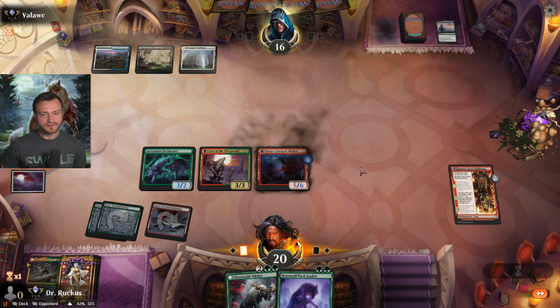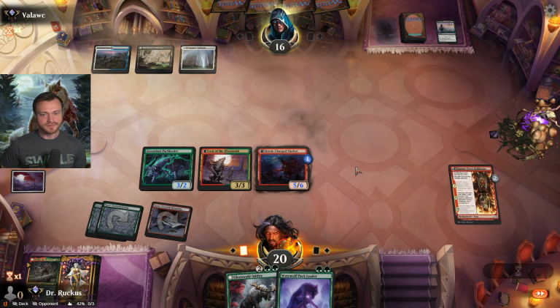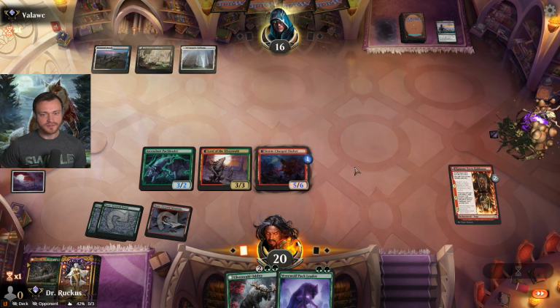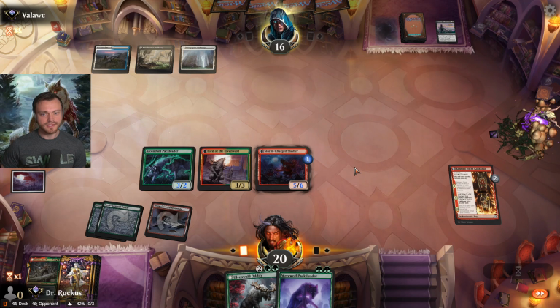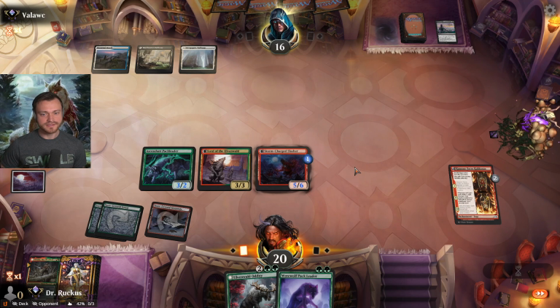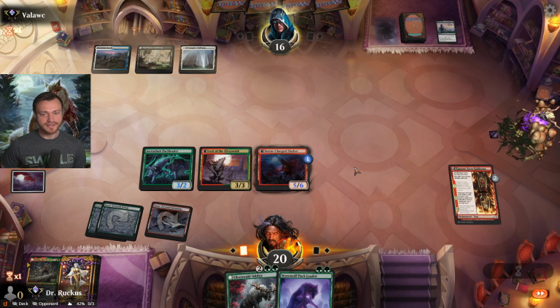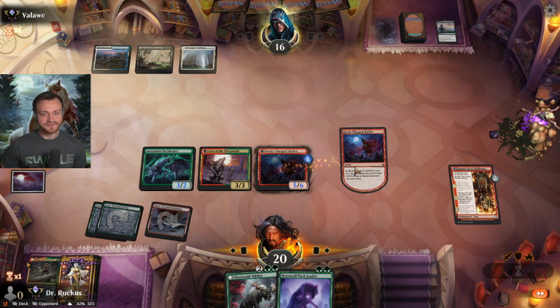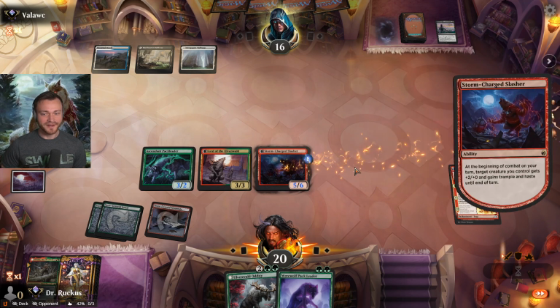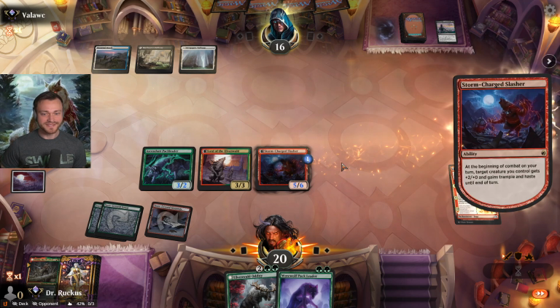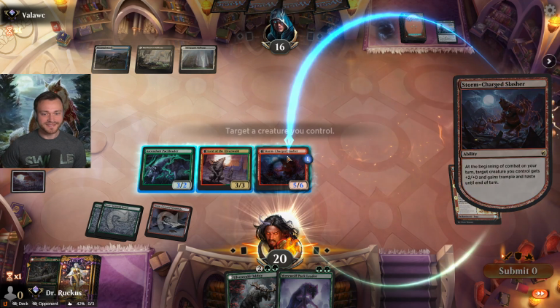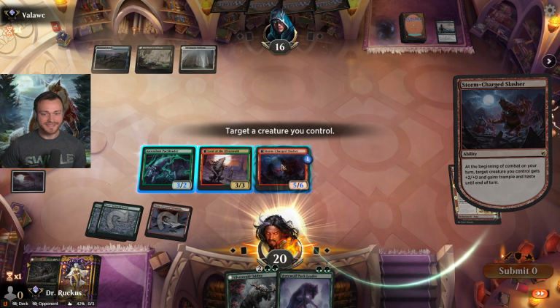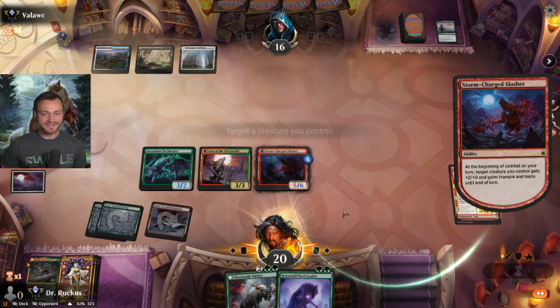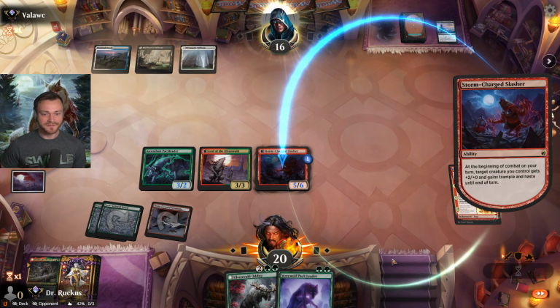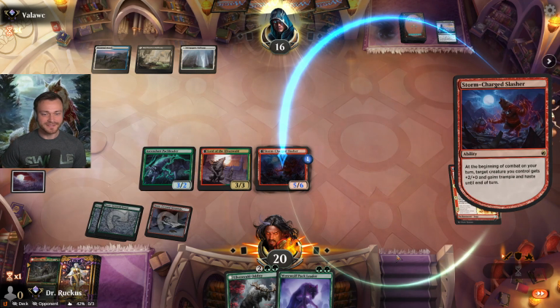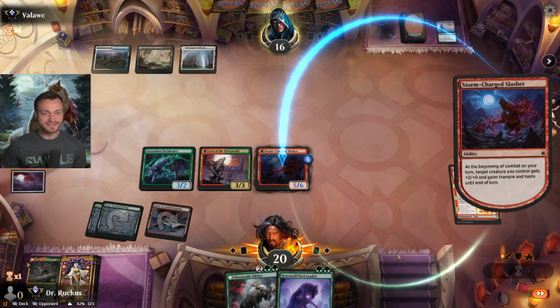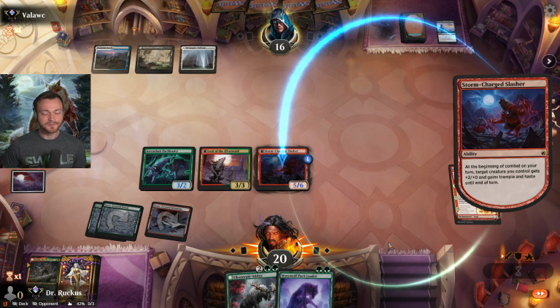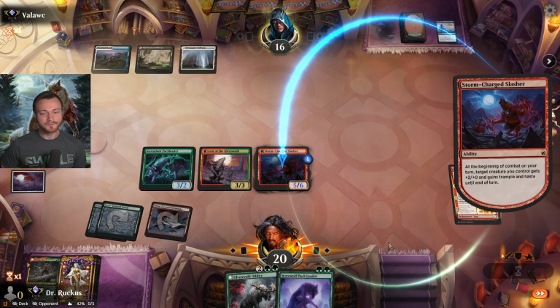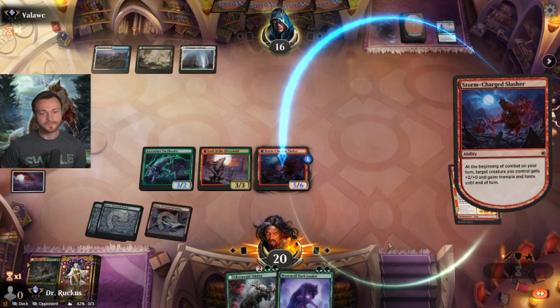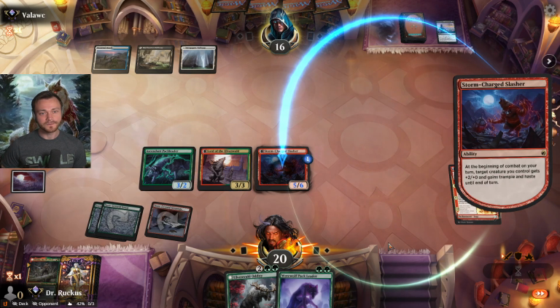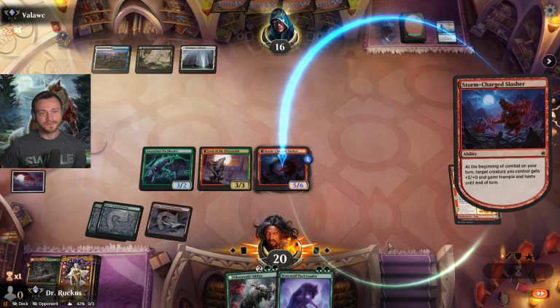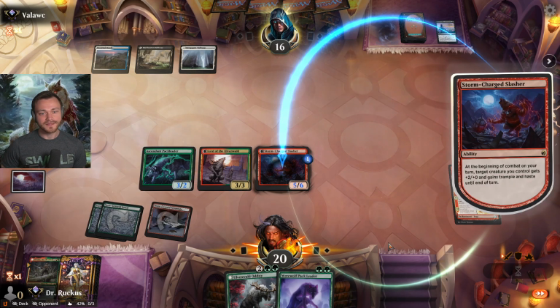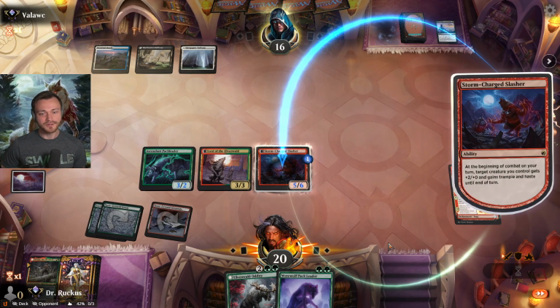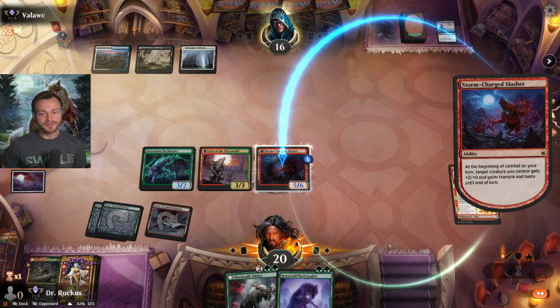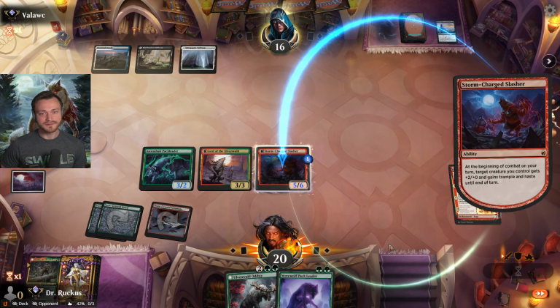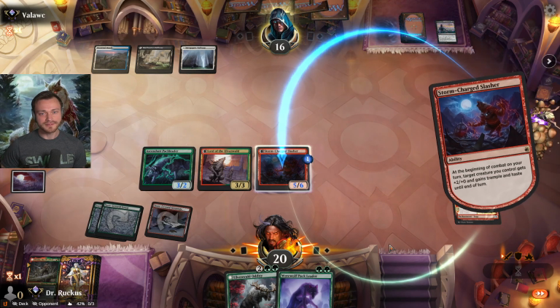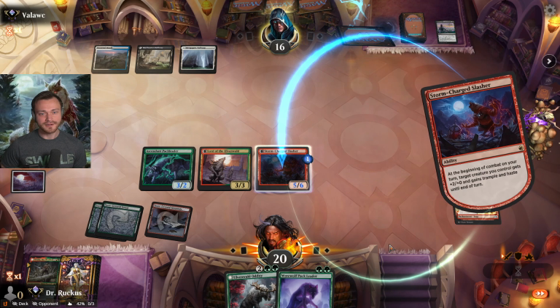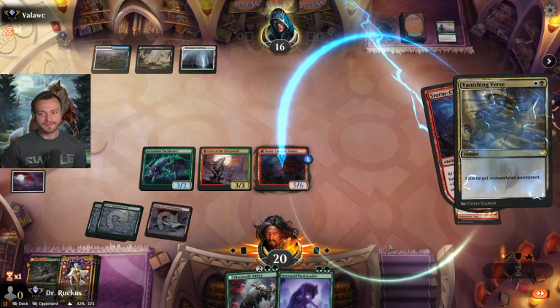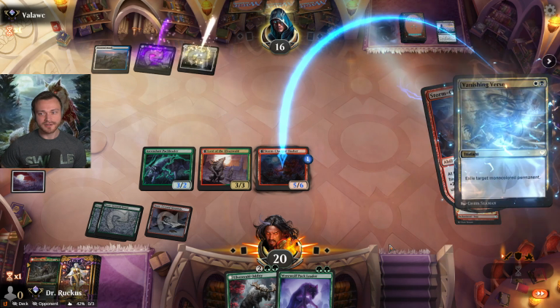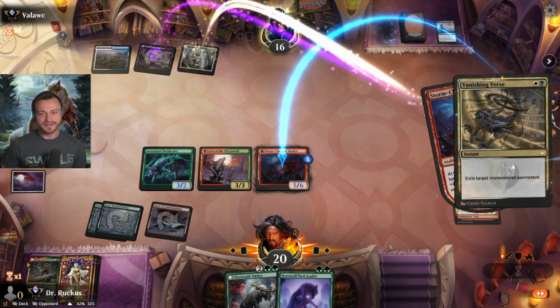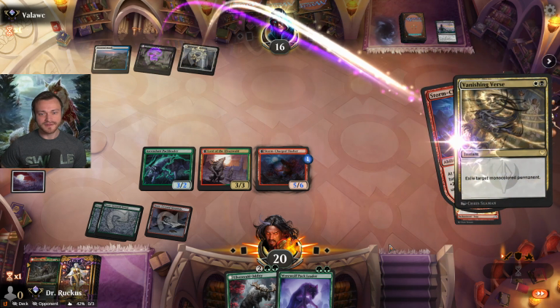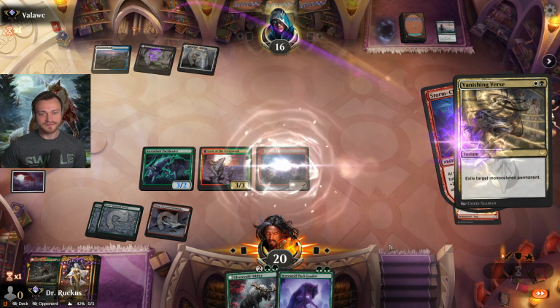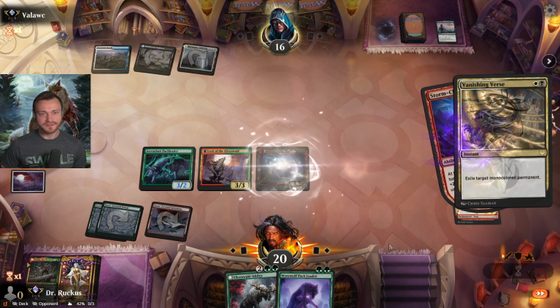It comes in on the night side as a 5/6 with self-haste — good lord! They pick it off again with Vanishing Verse.